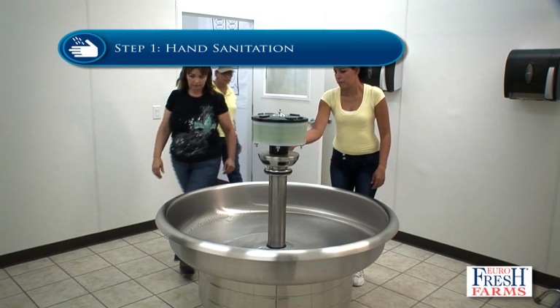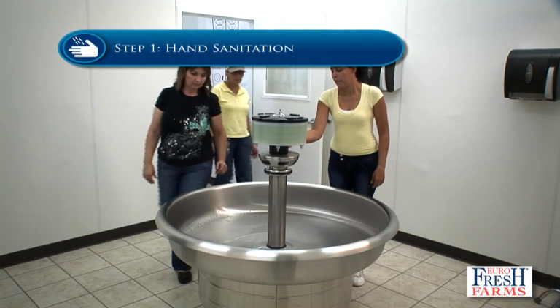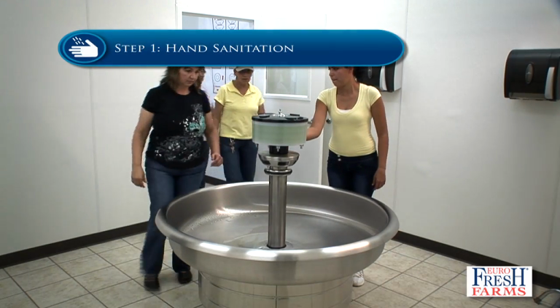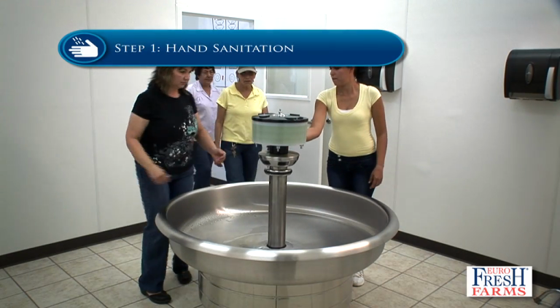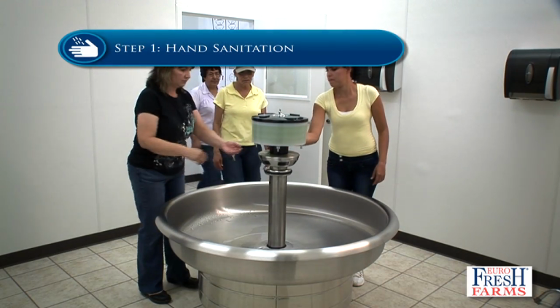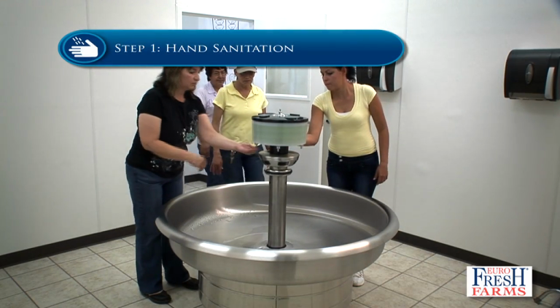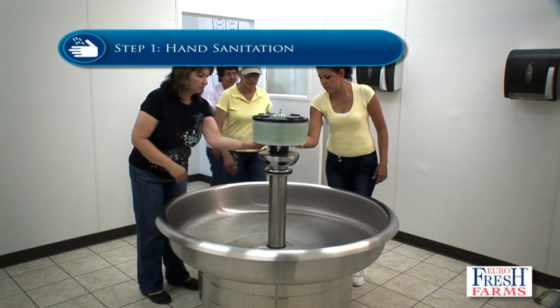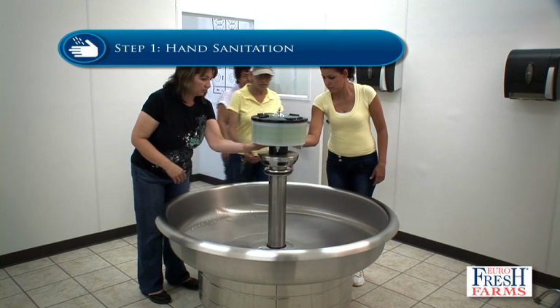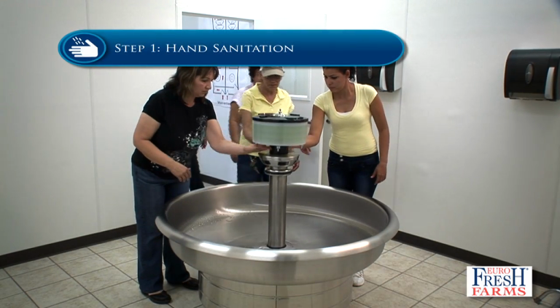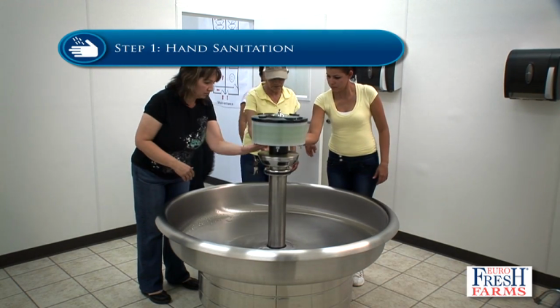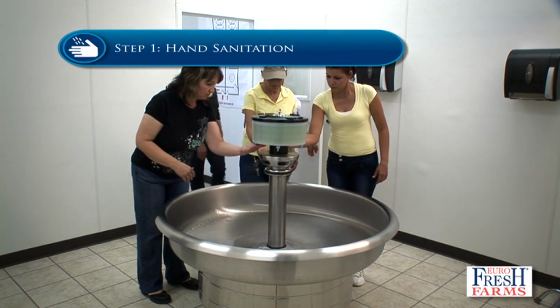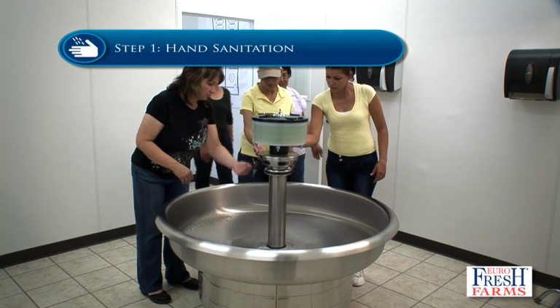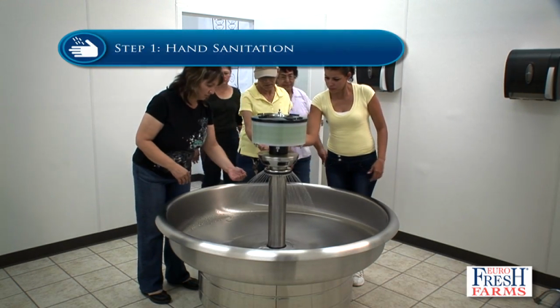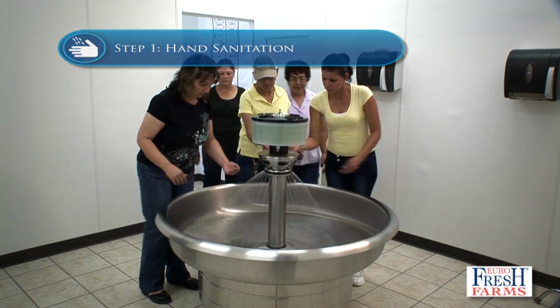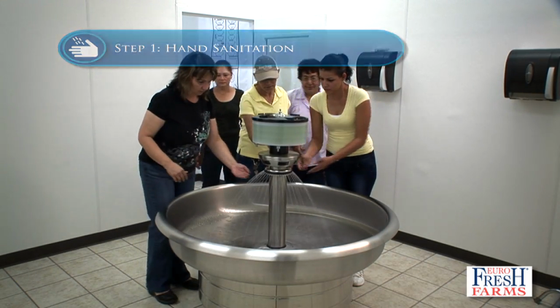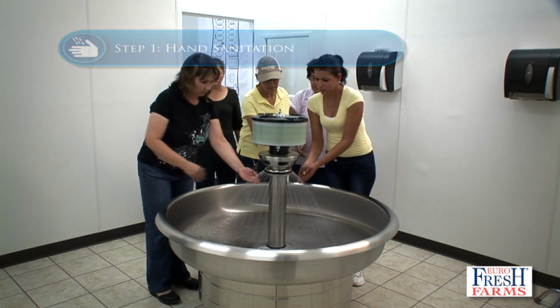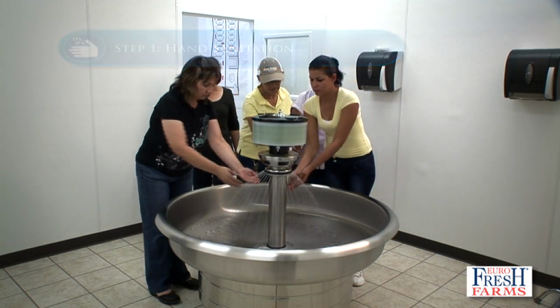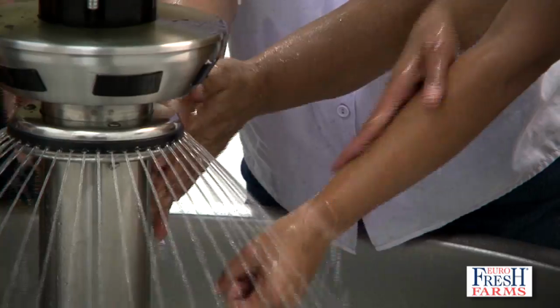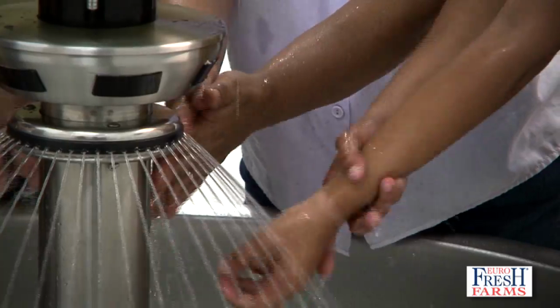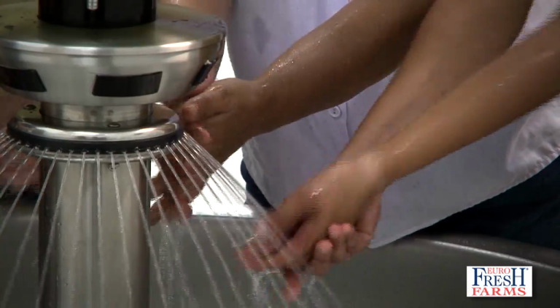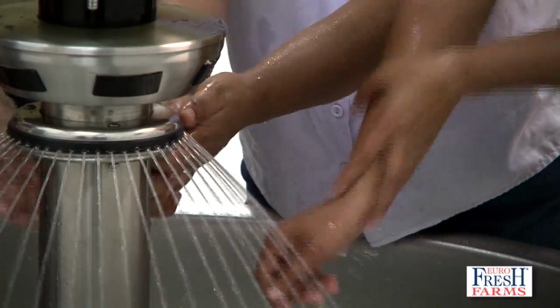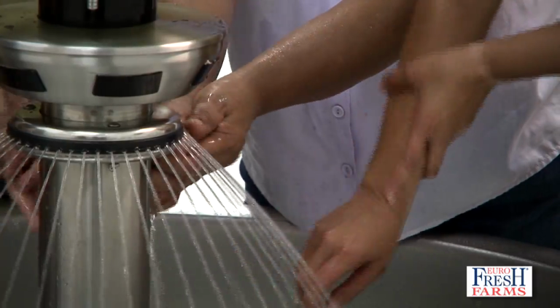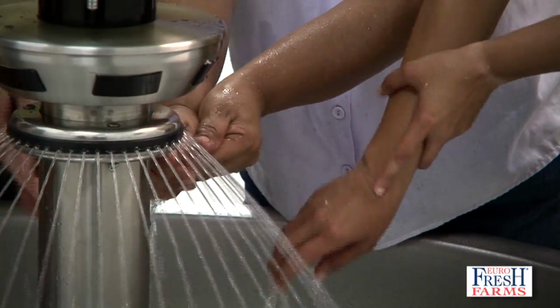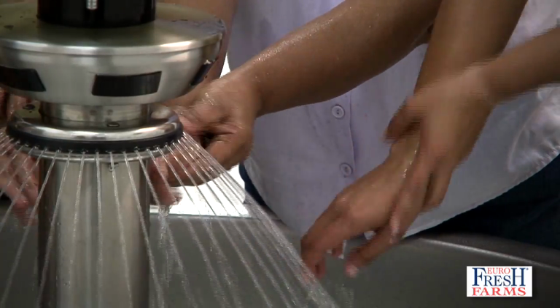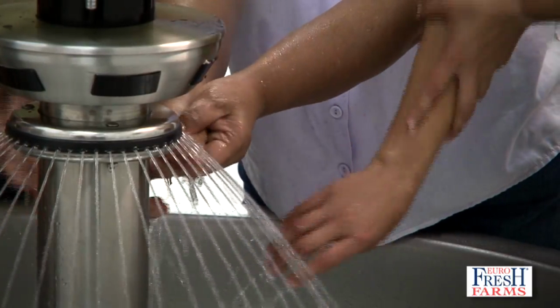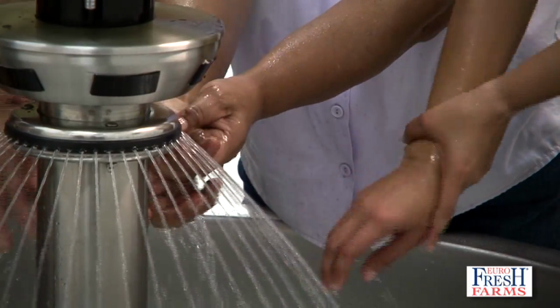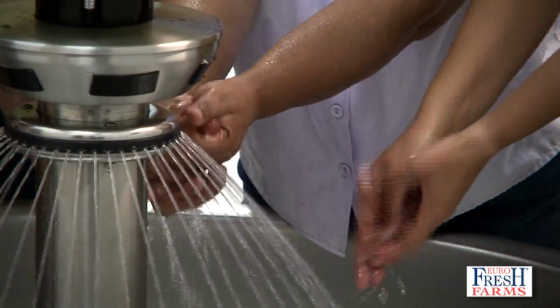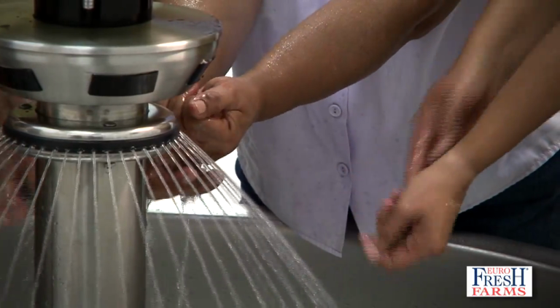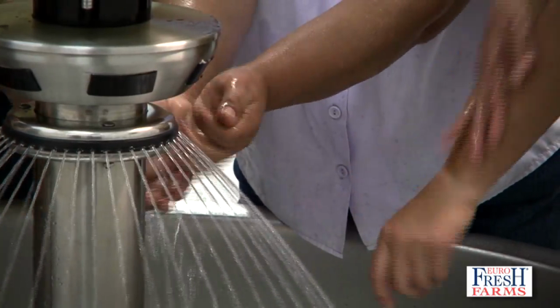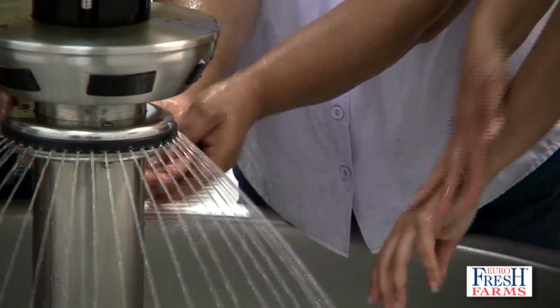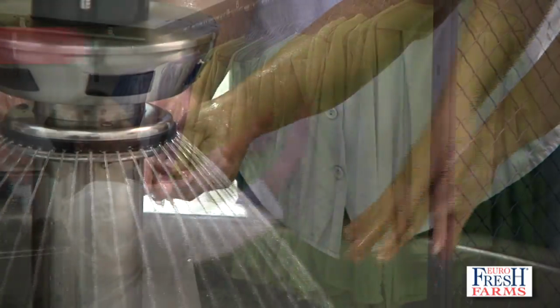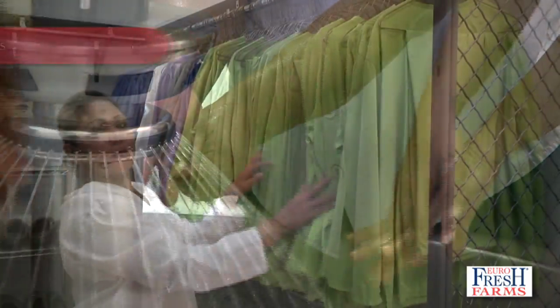Step 1: Hand Sanitation. At a touch-free sink, hands and forearms are thoroughly washed and disinfected.